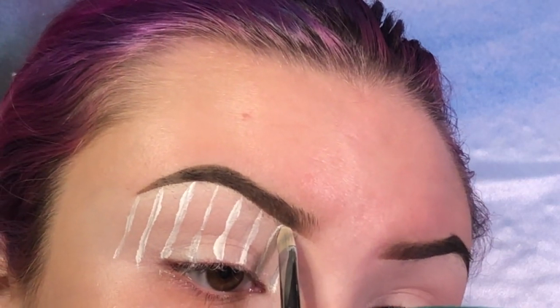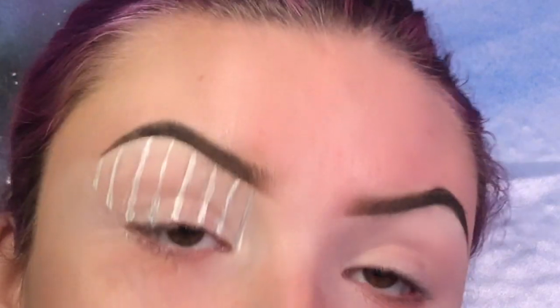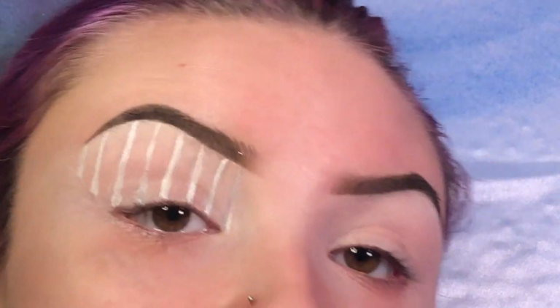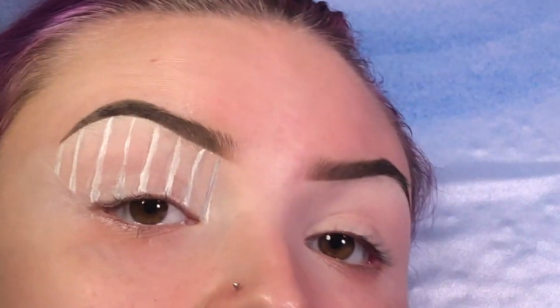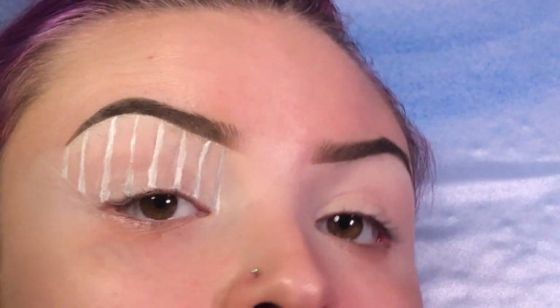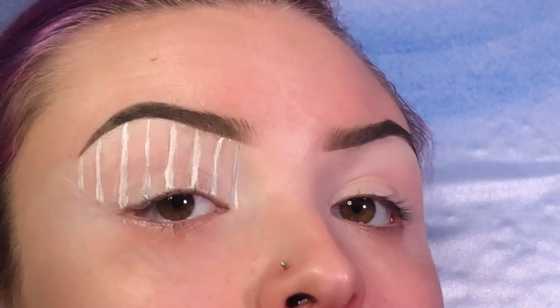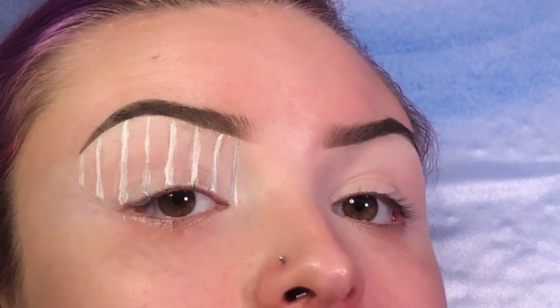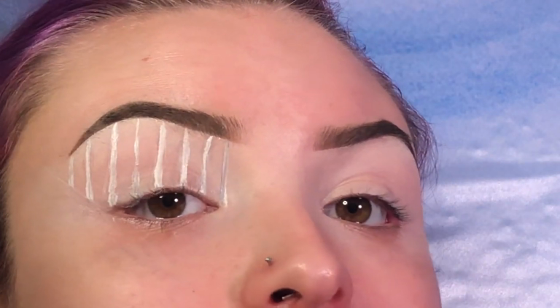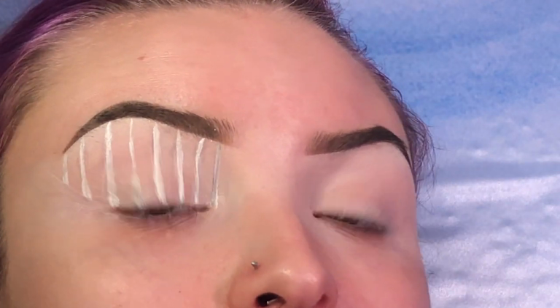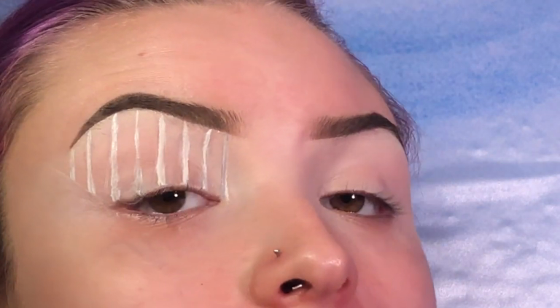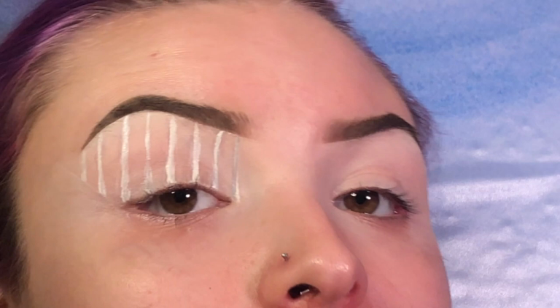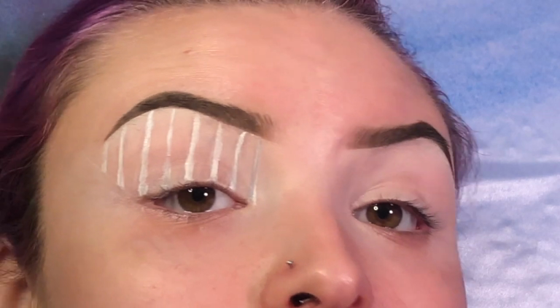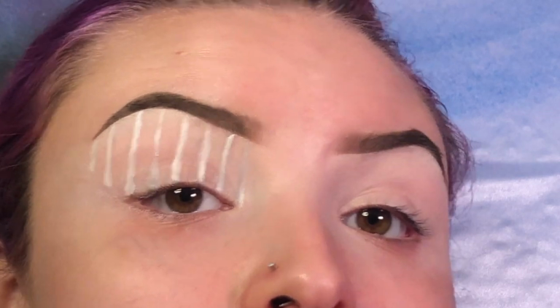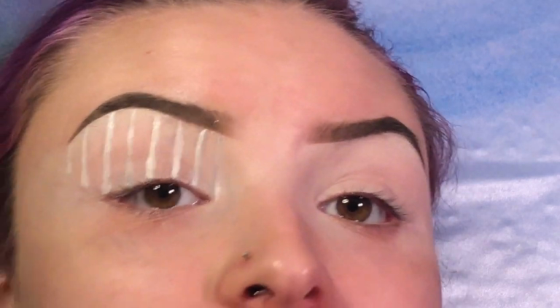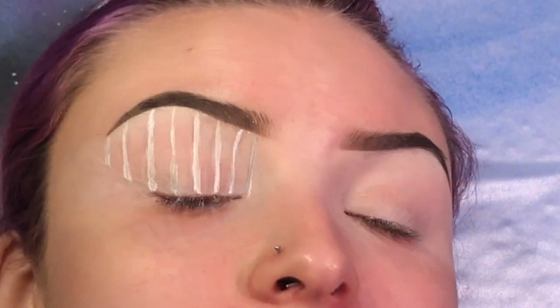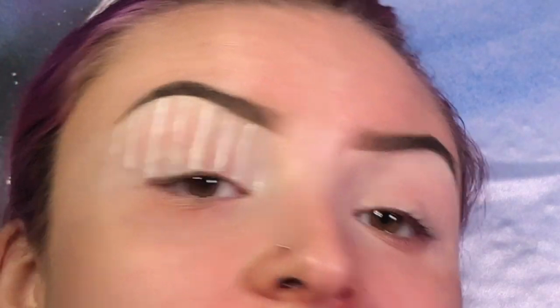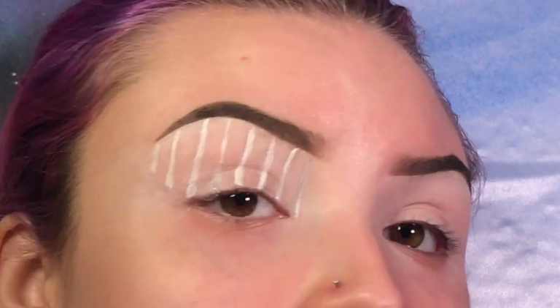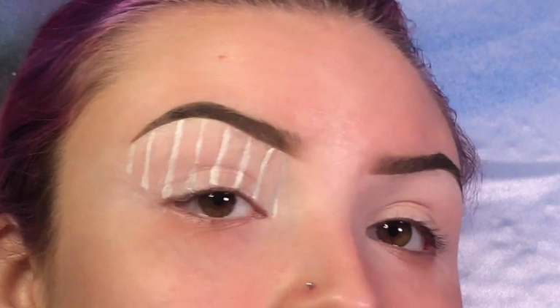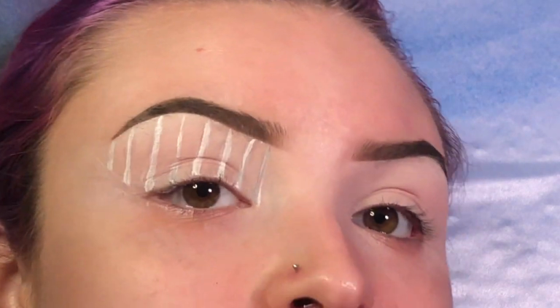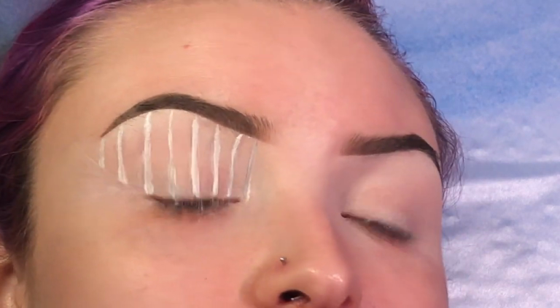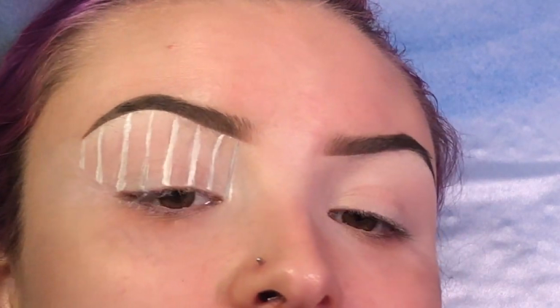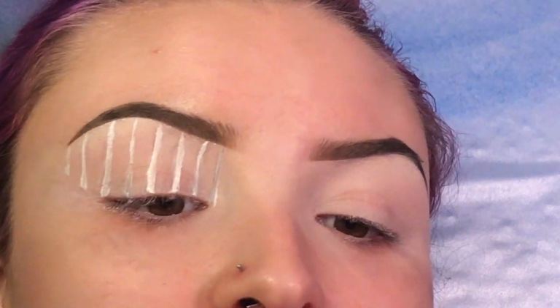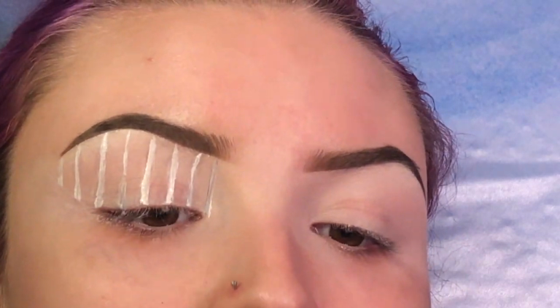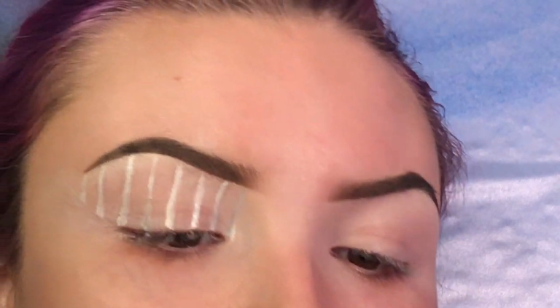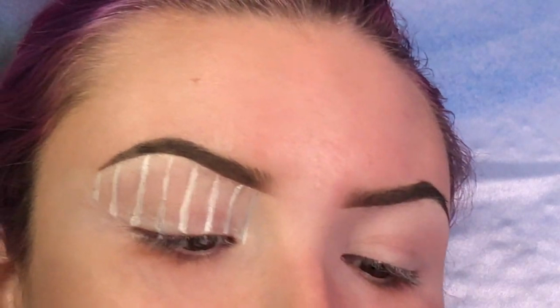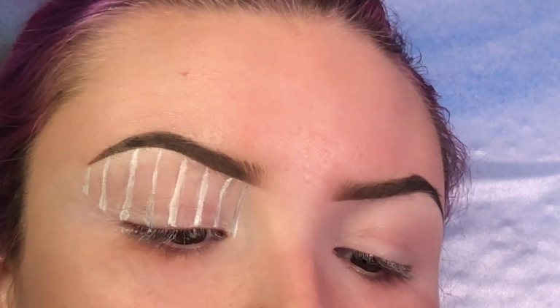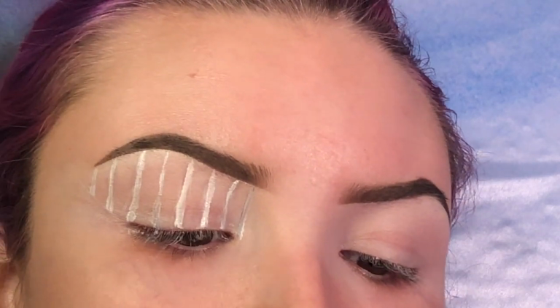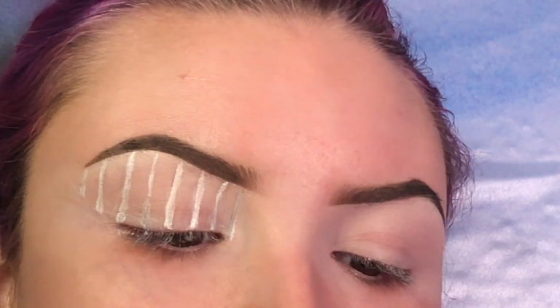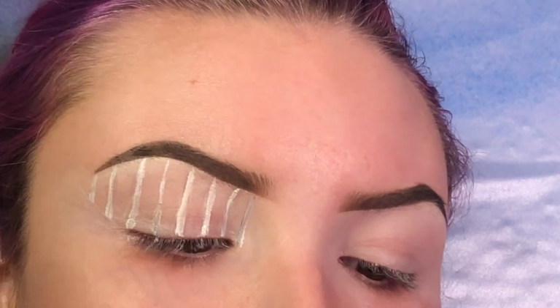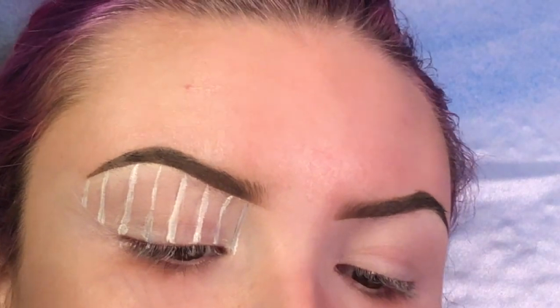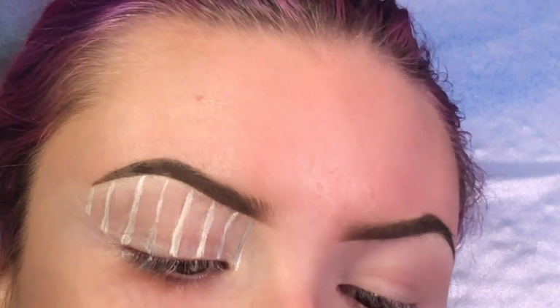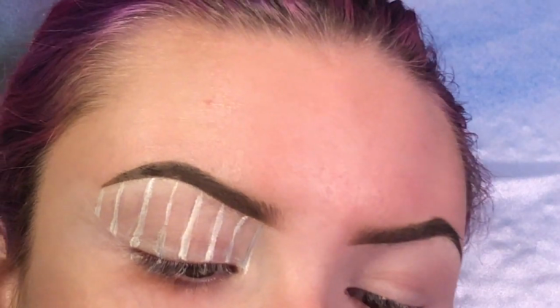Some of the lines are a little wonky, so I'm going to go in and make them as straight as possible again with that white concealer and my angled brush.